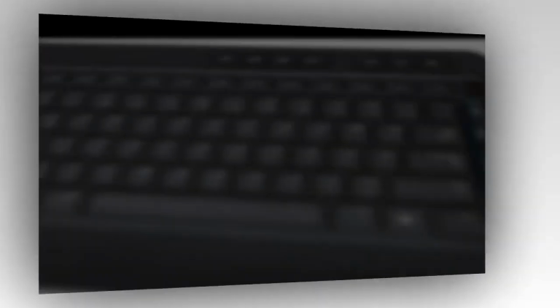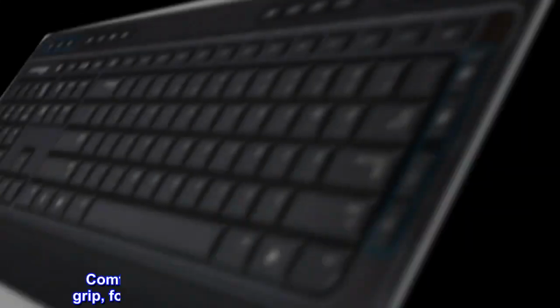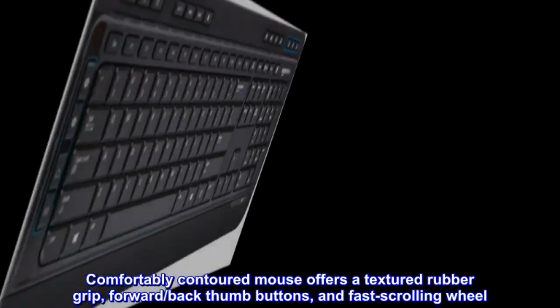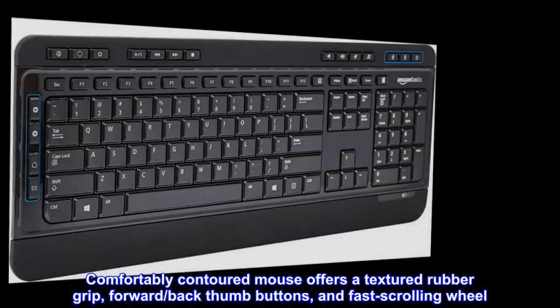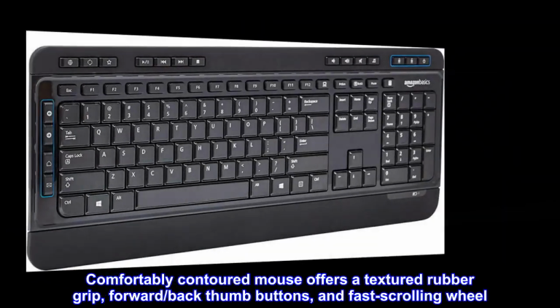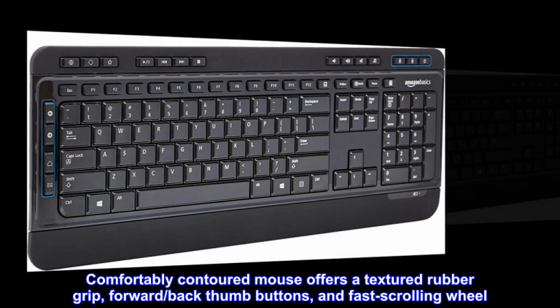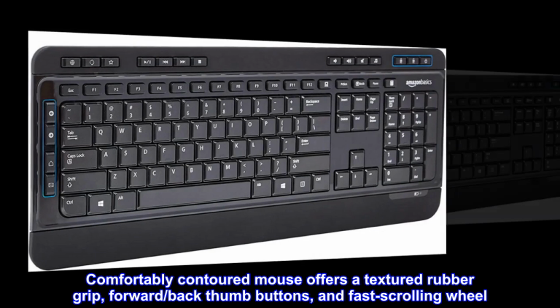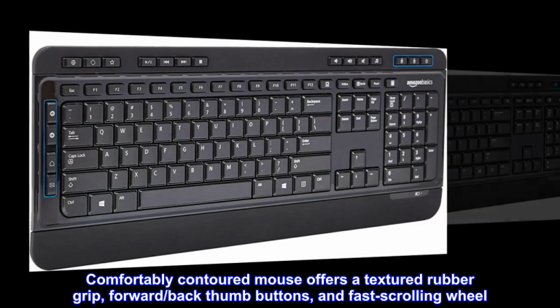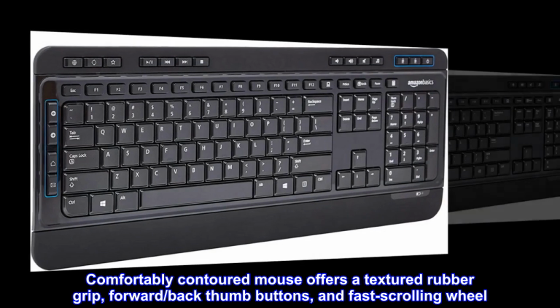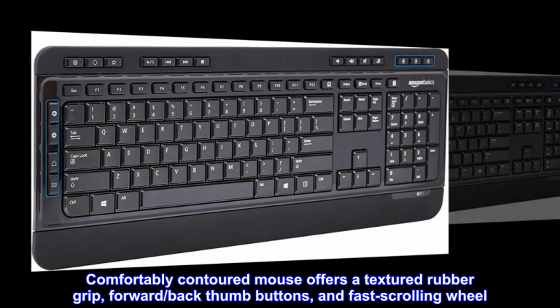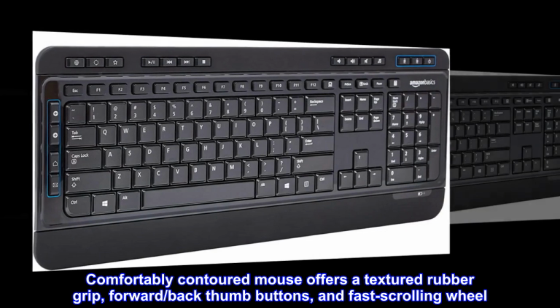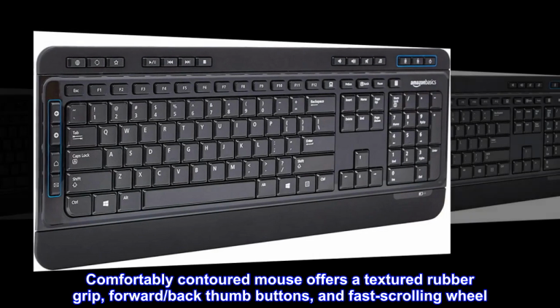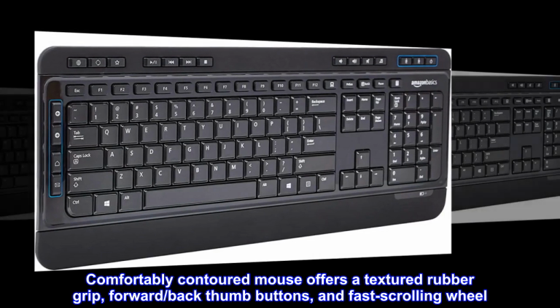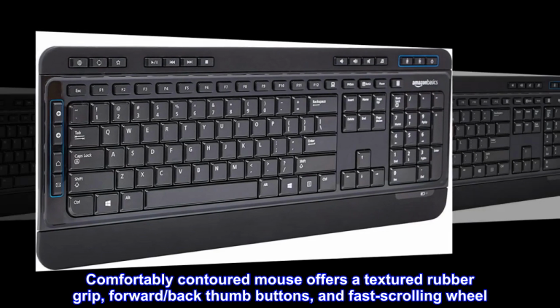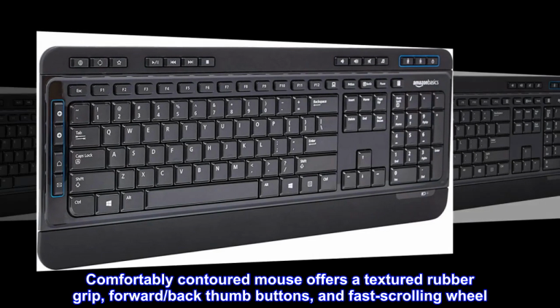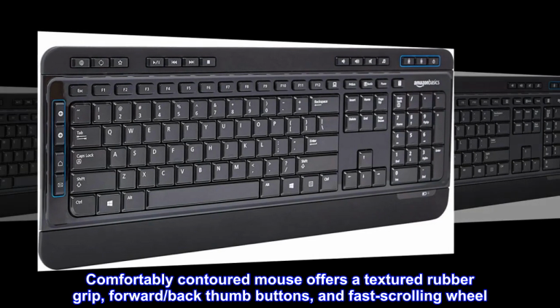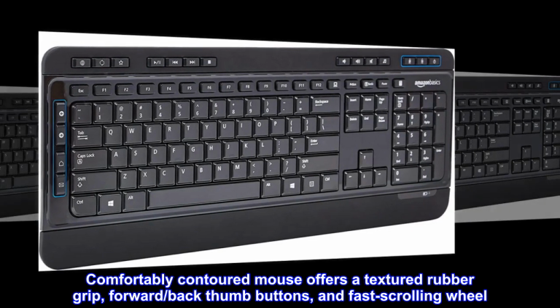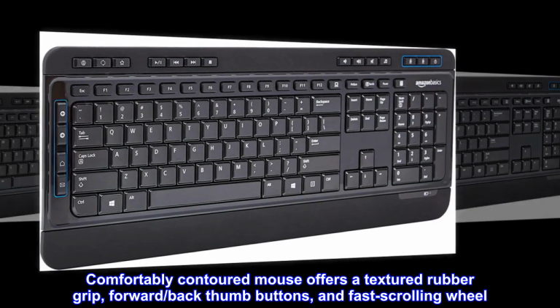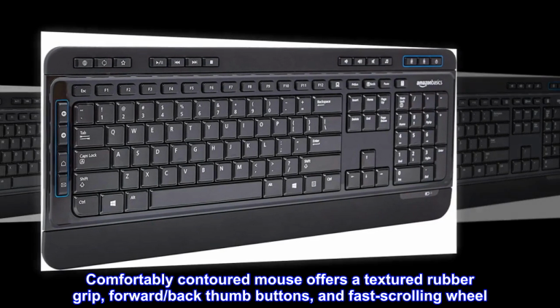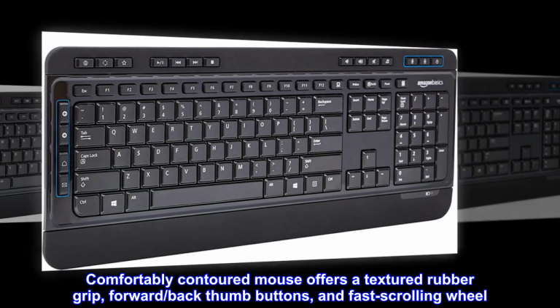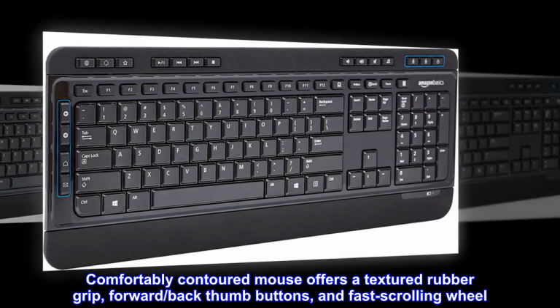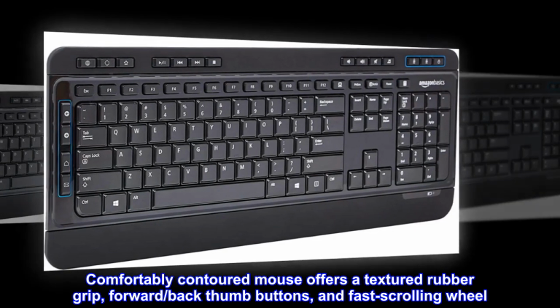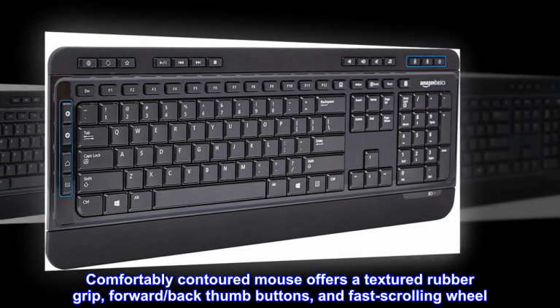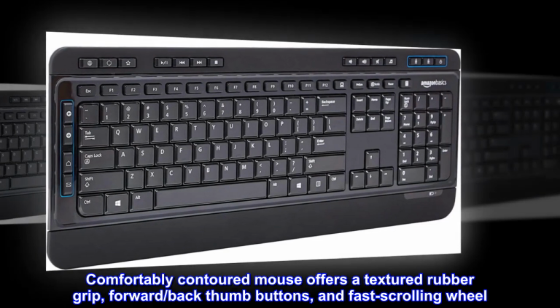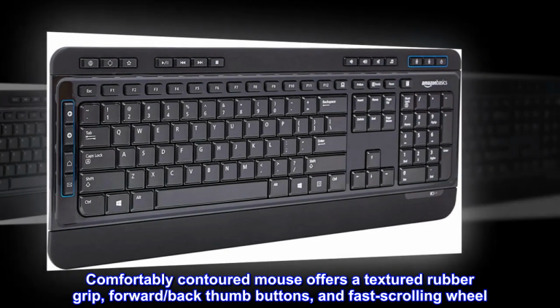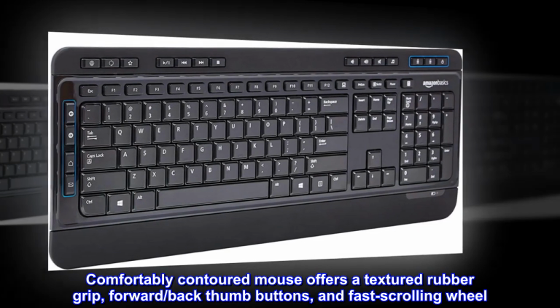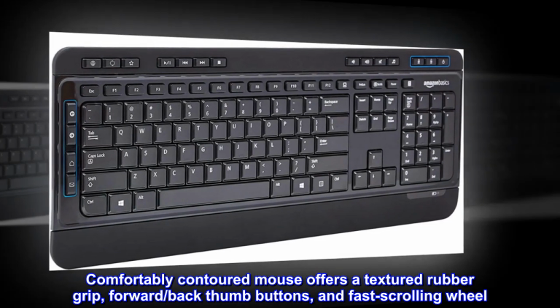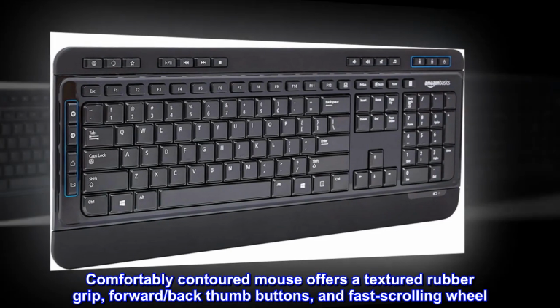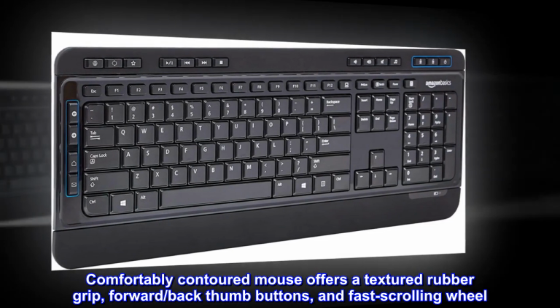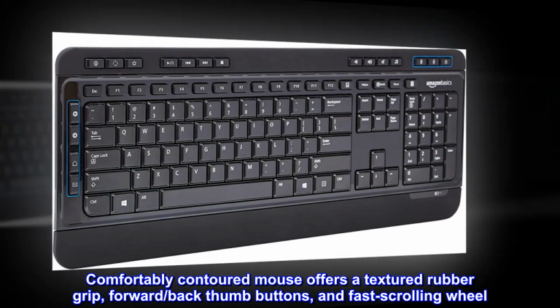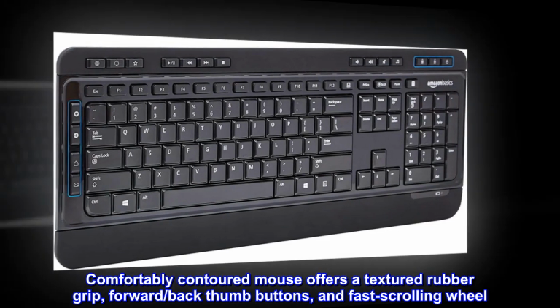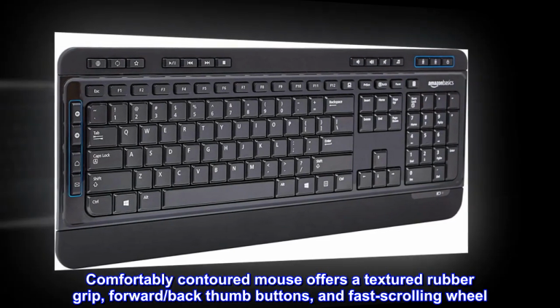Comfortably contoured mouse offers a textured rubber grip, forward and back thumb buttons, and a fast-scrolling wheel.